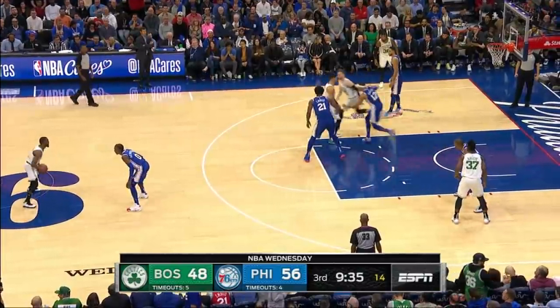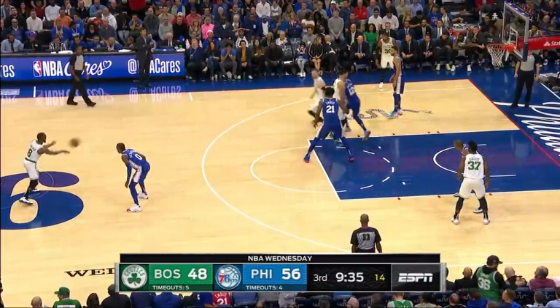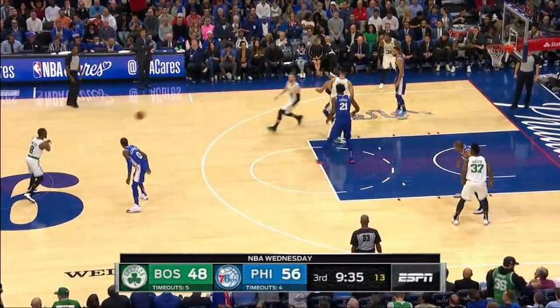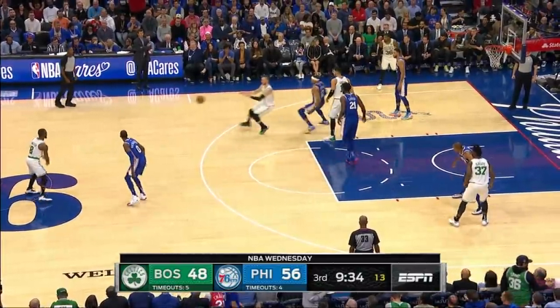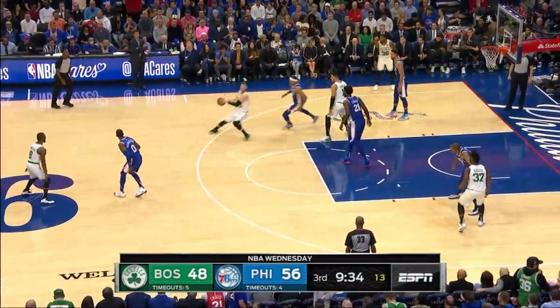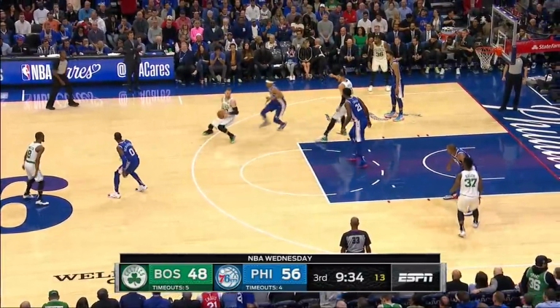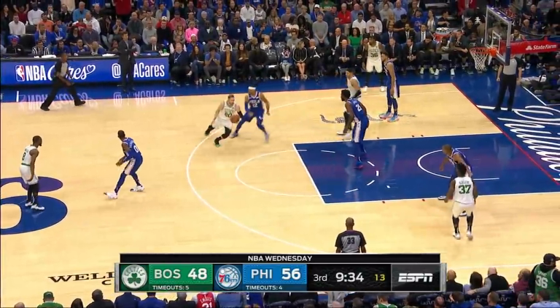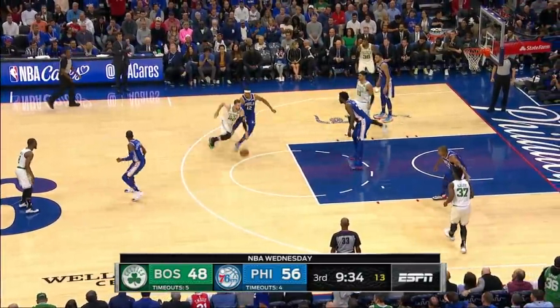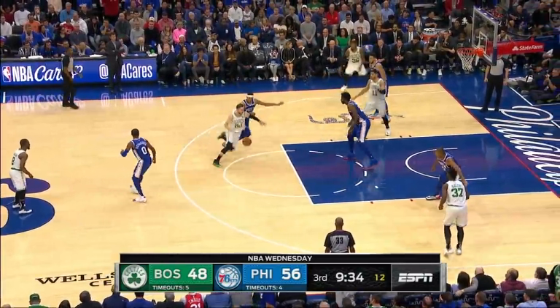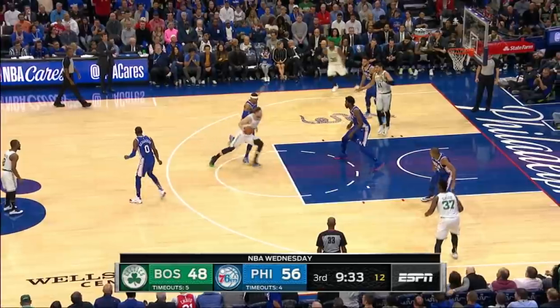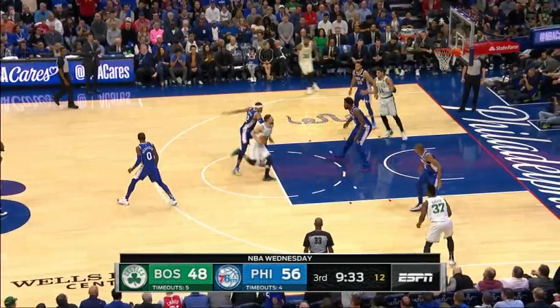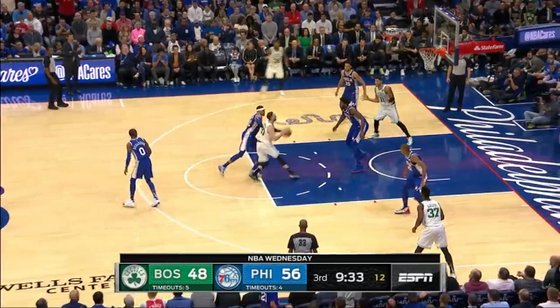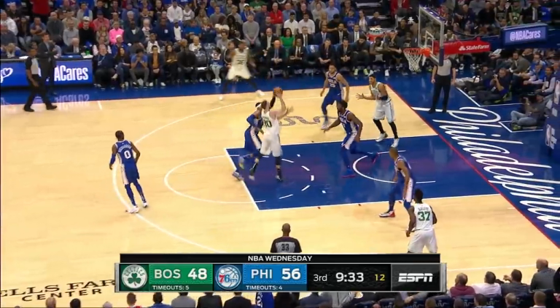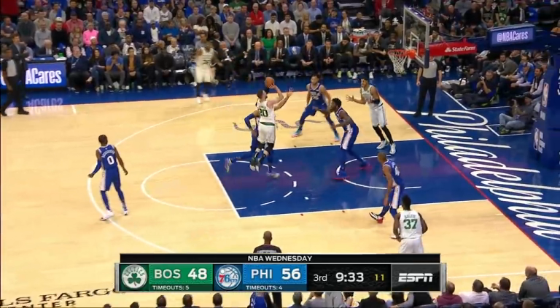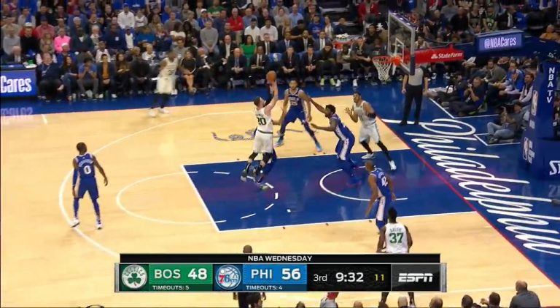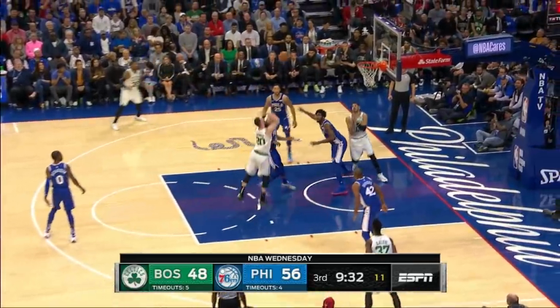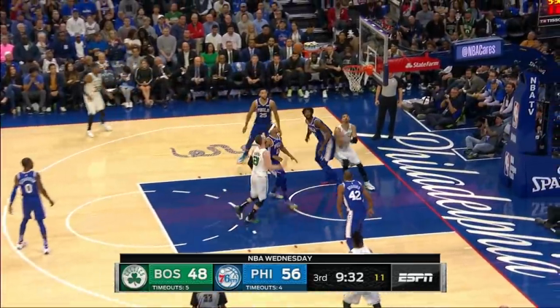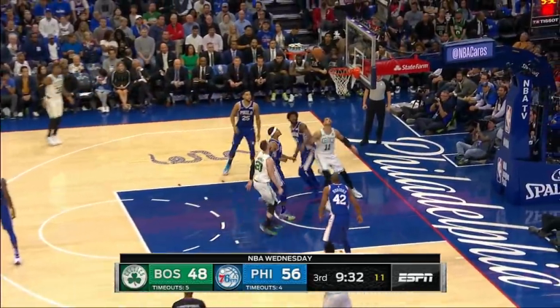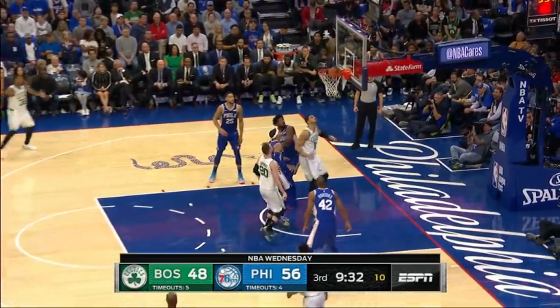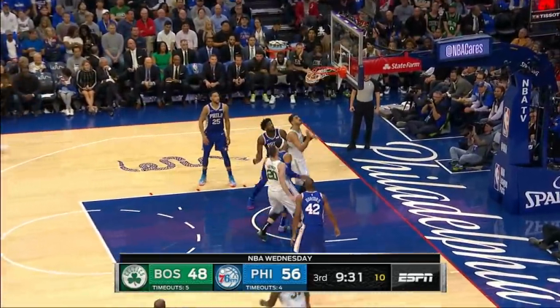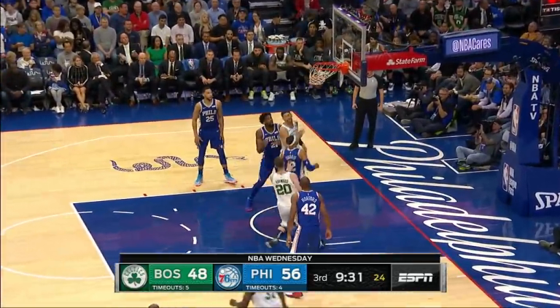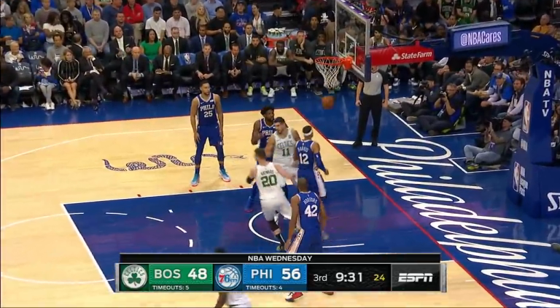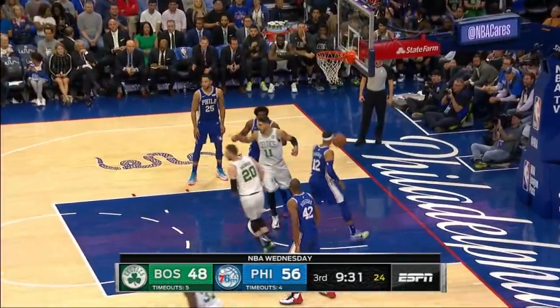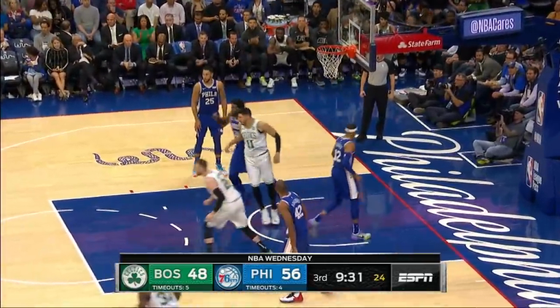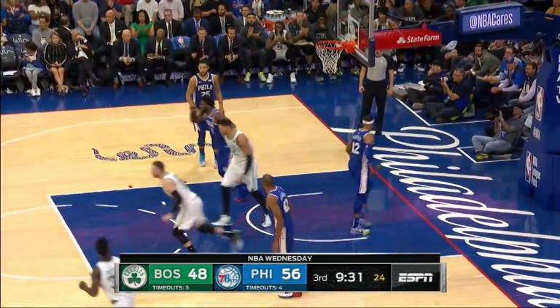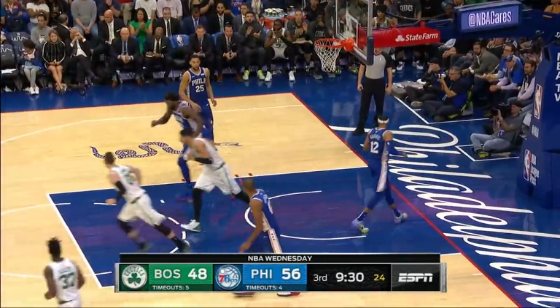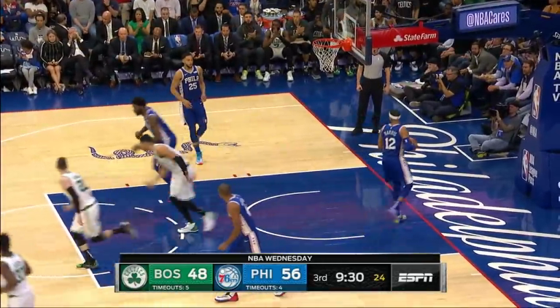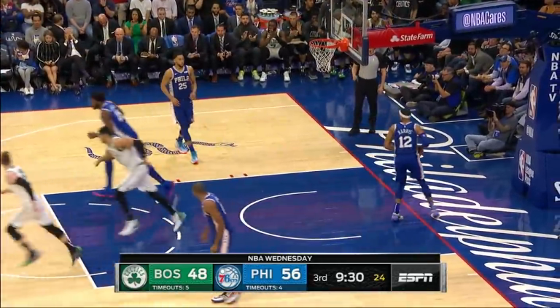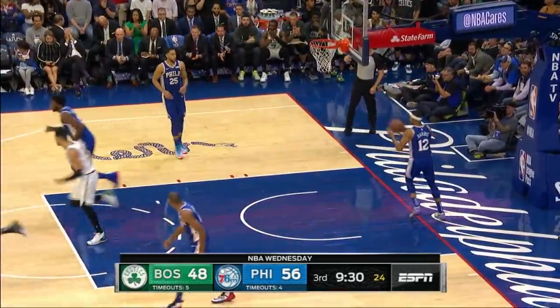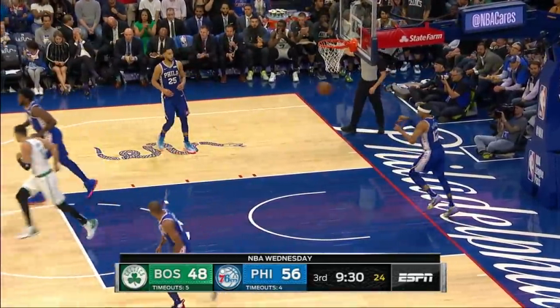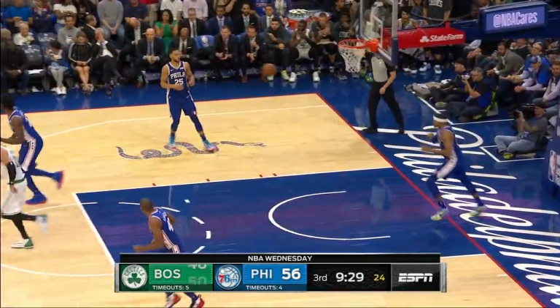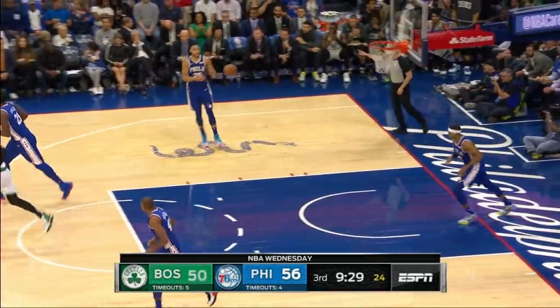Hubie, I think you need shoulder pads and a helmet in the paint tonight. It's like that. That's how it's gonna be when you play.